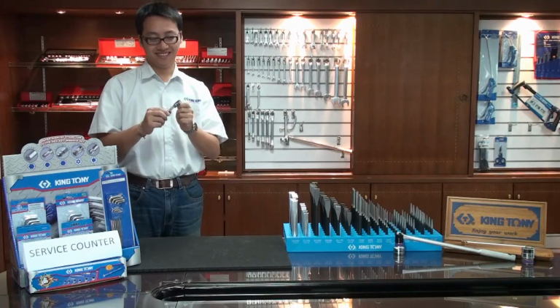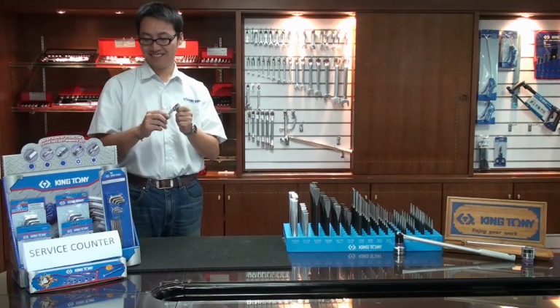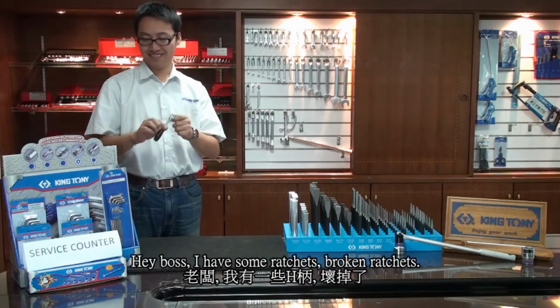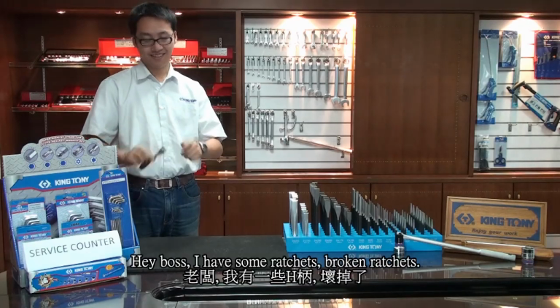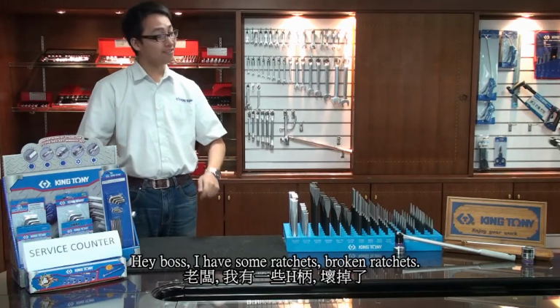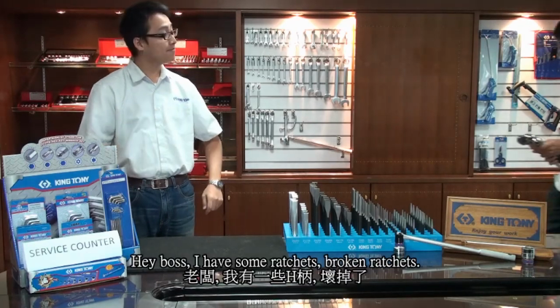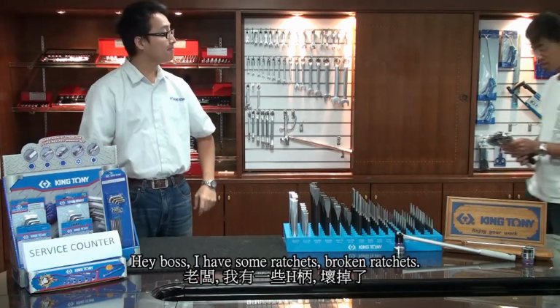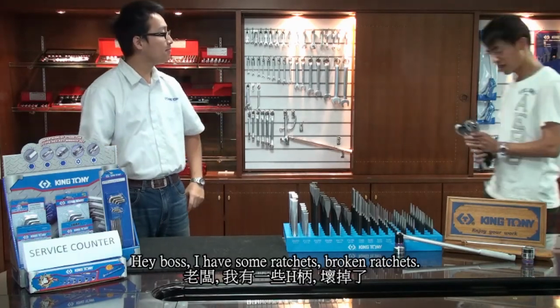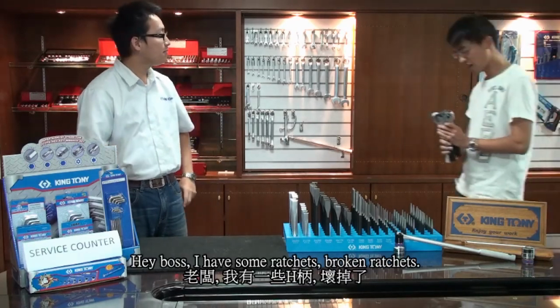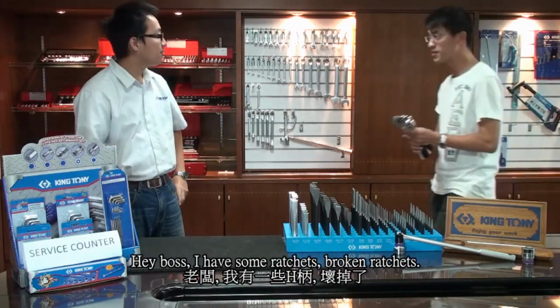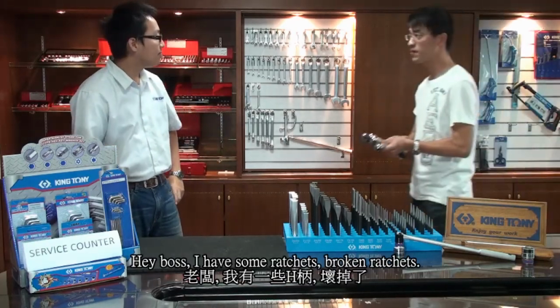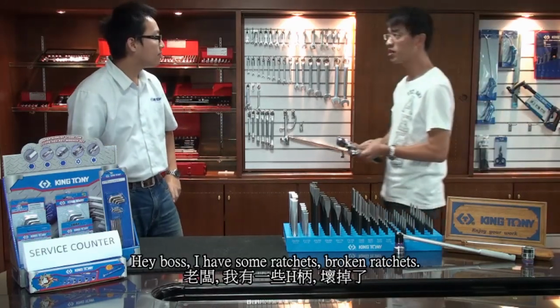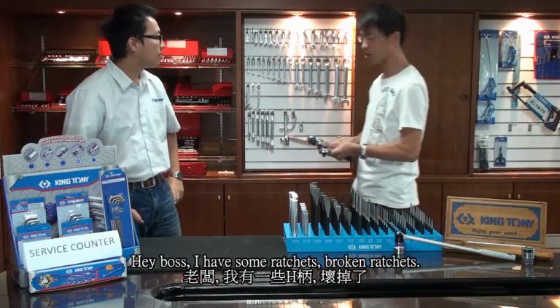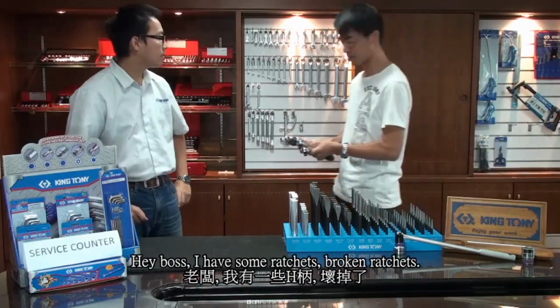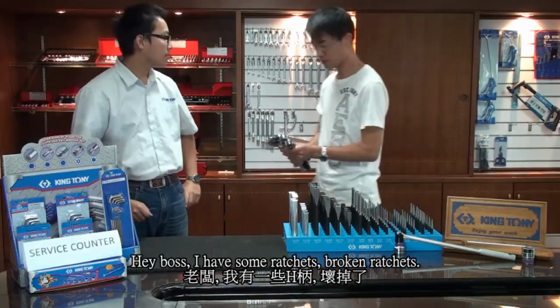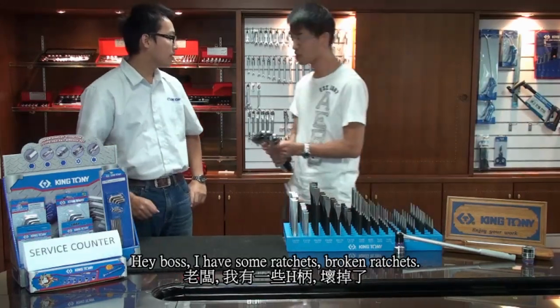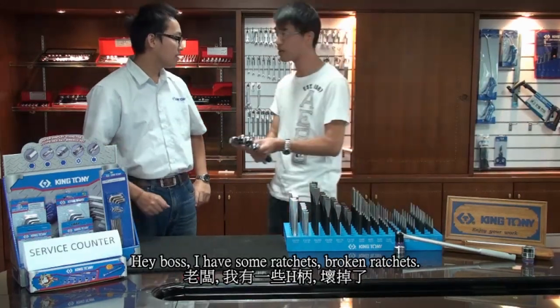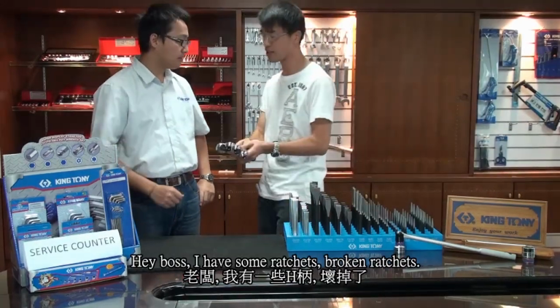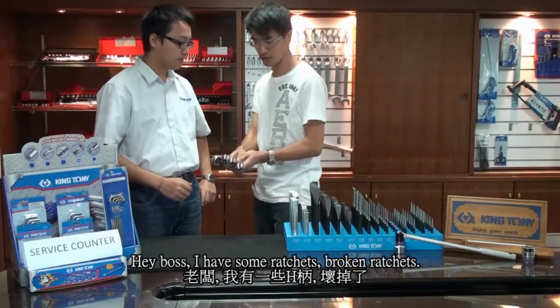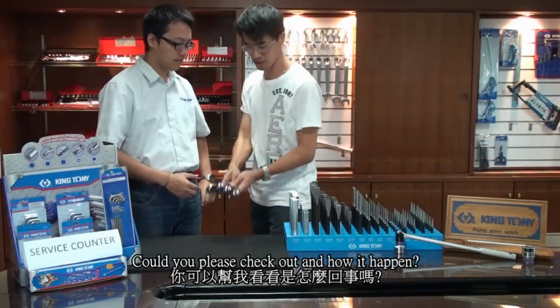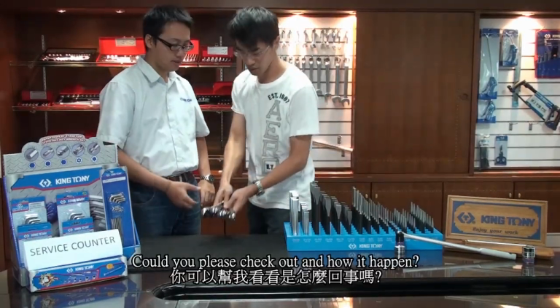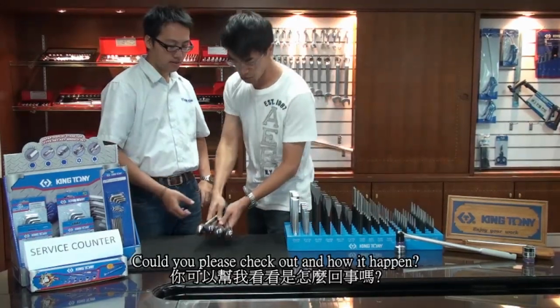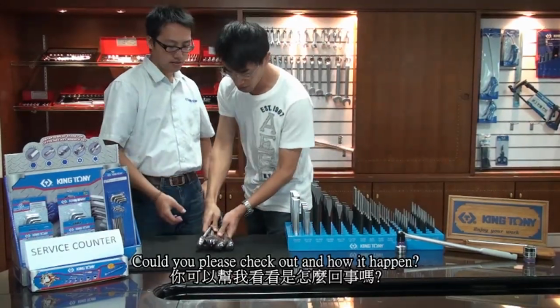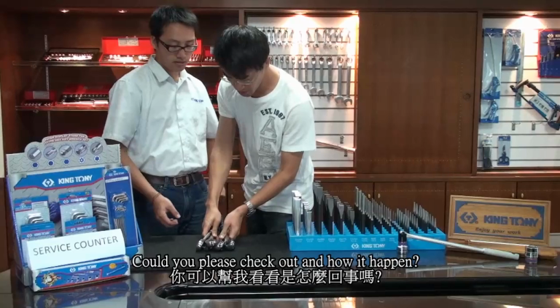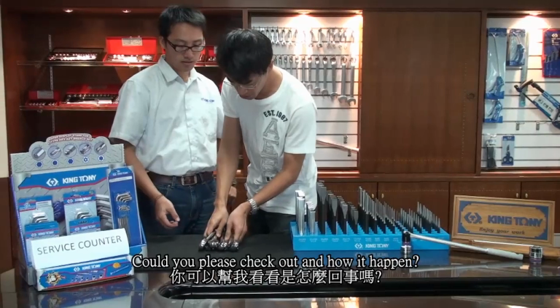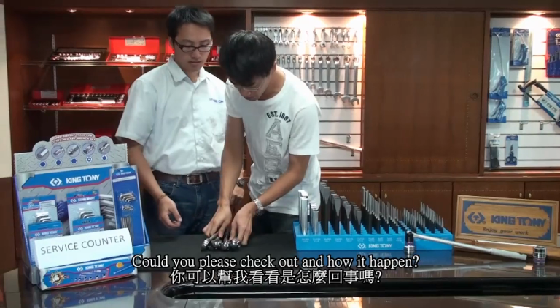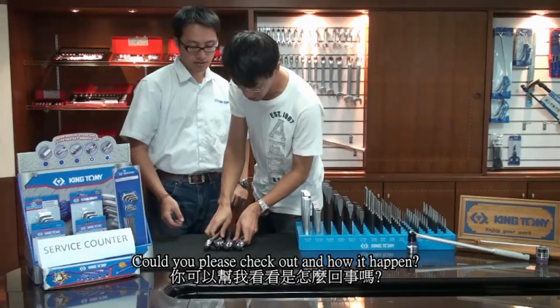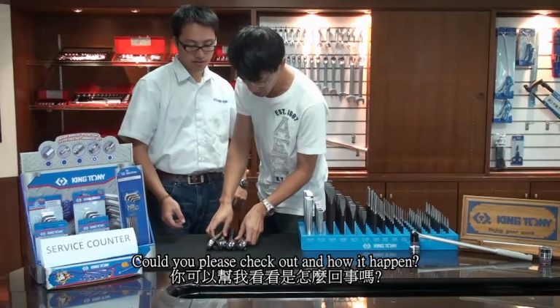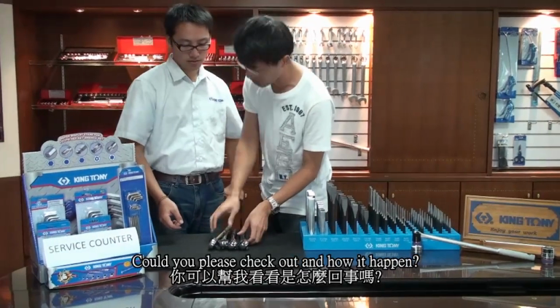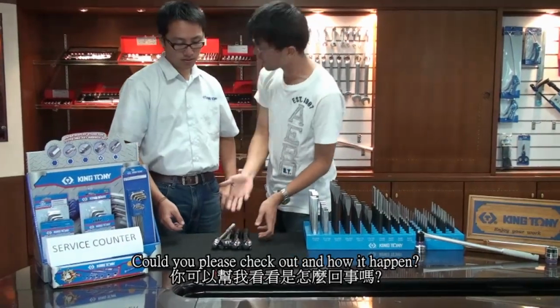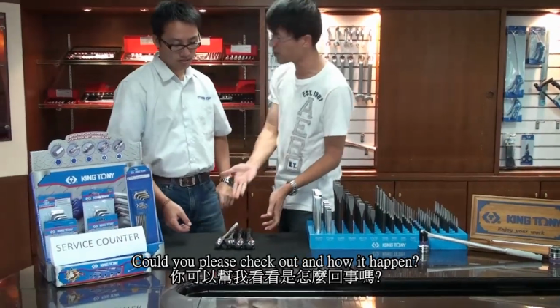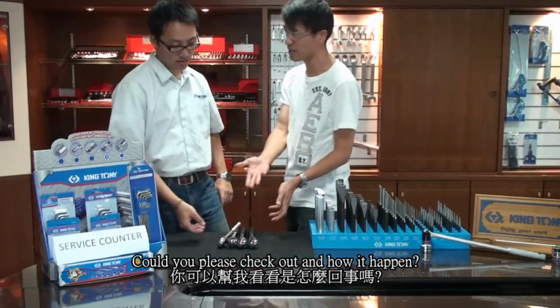Hey boss, I have some broken ratchets. Could you help me check them out and how it happened?